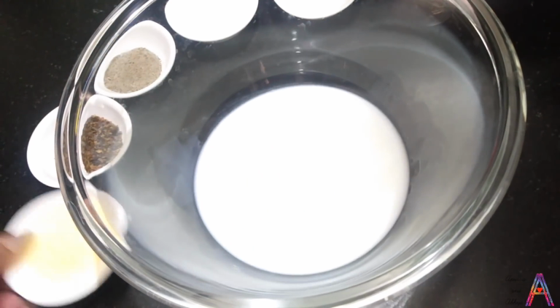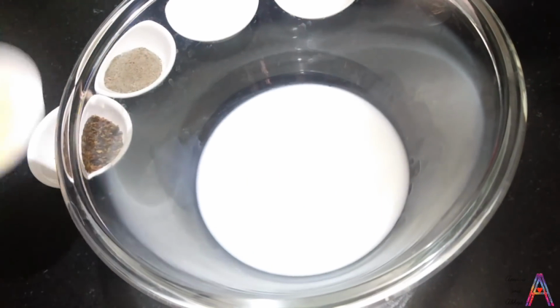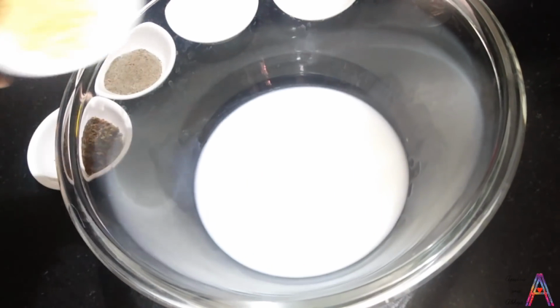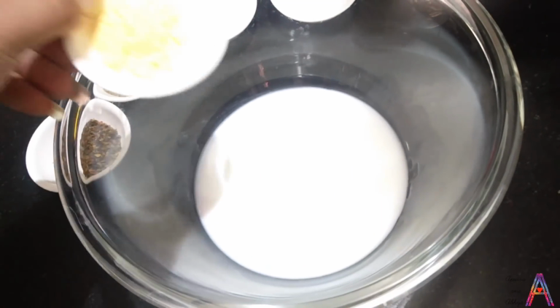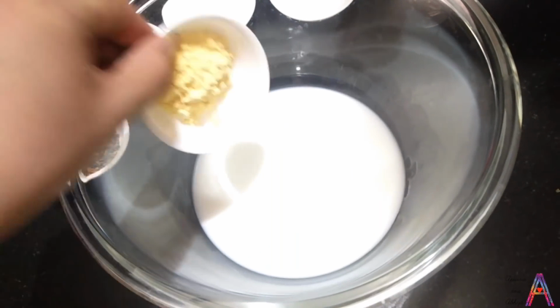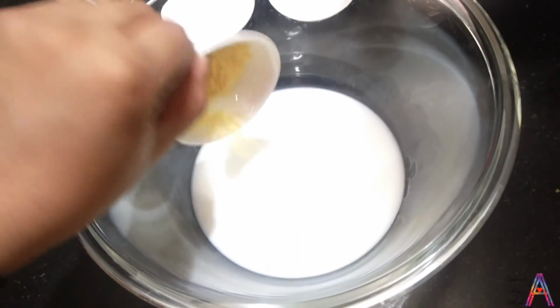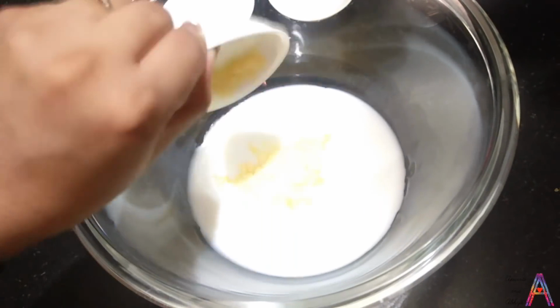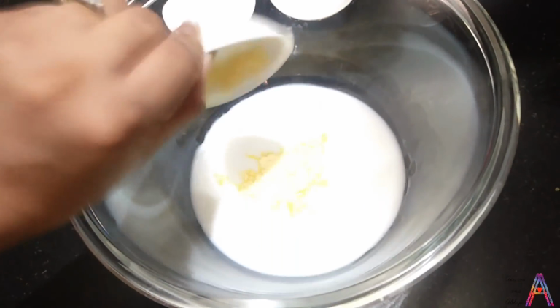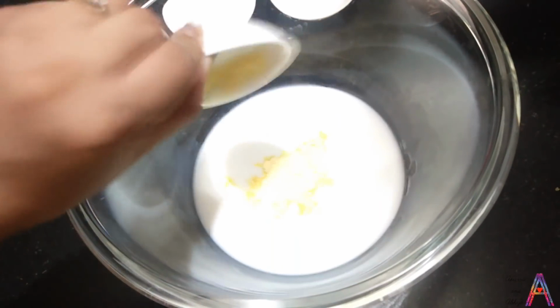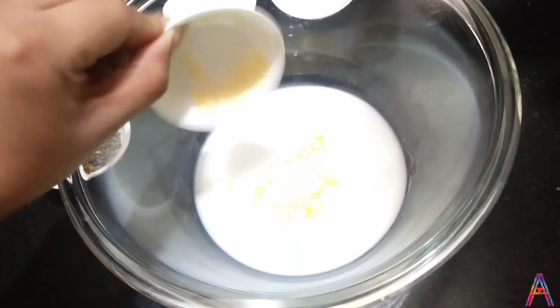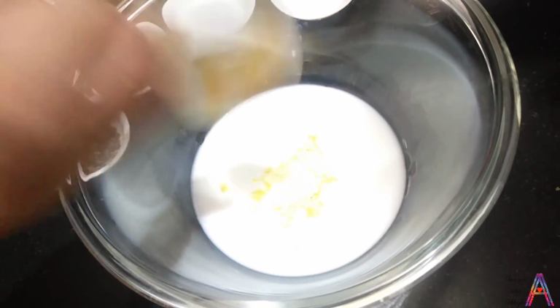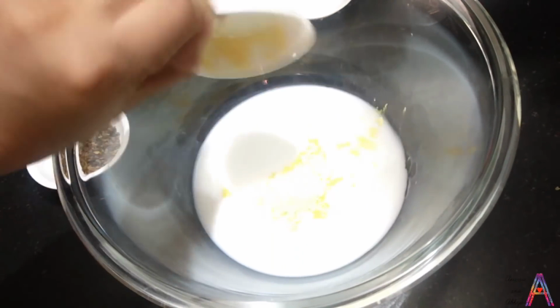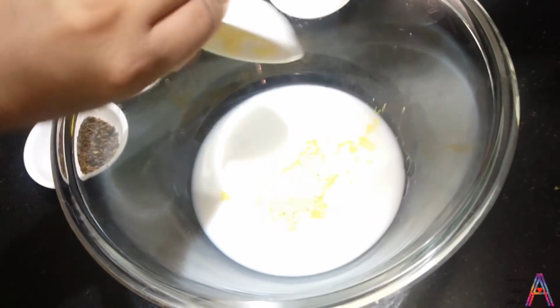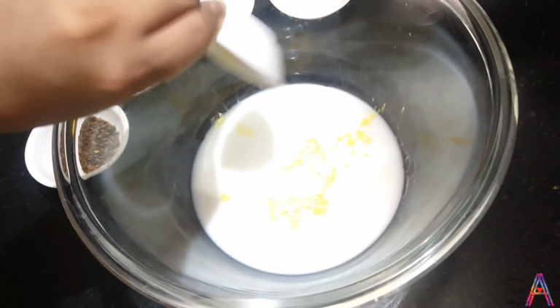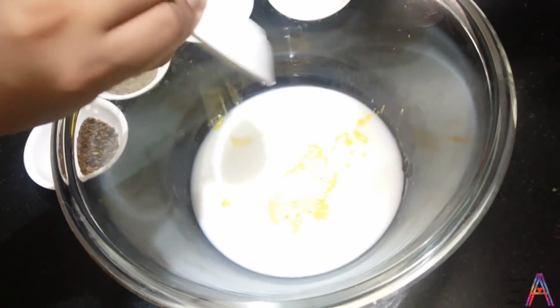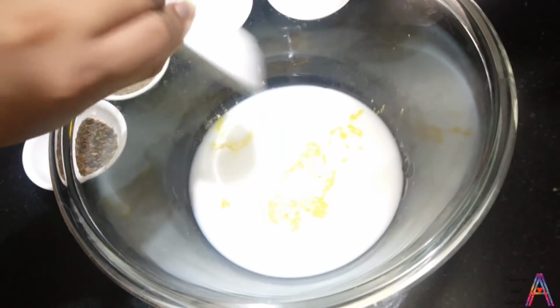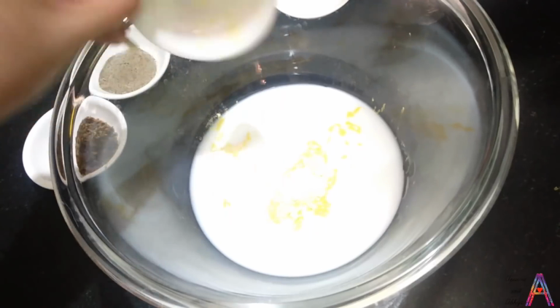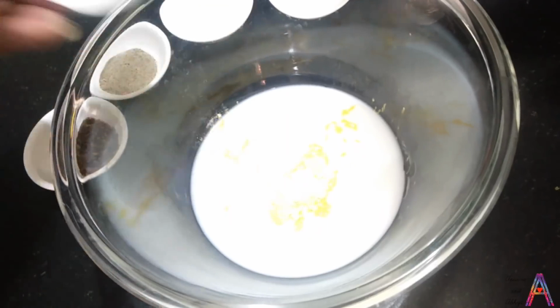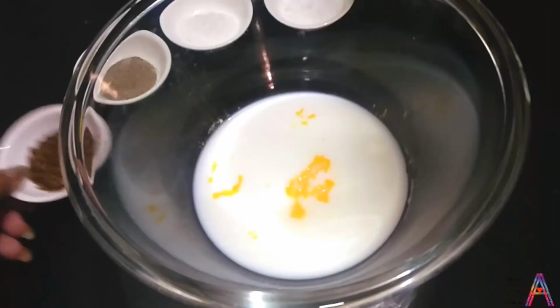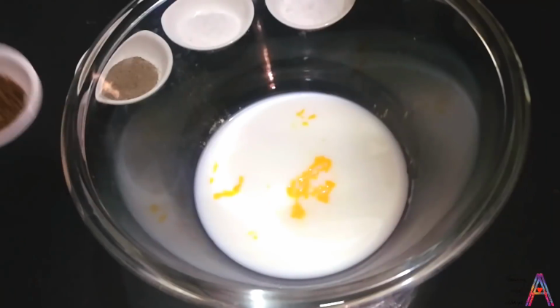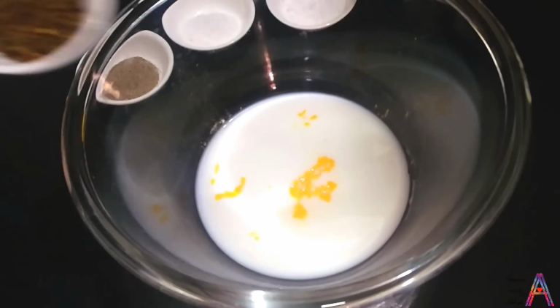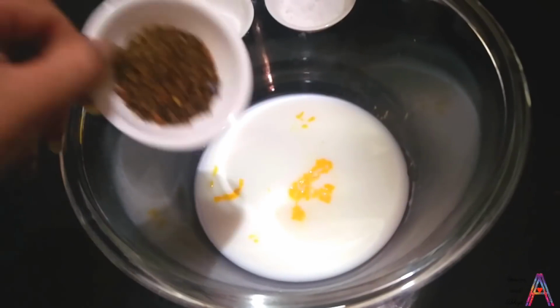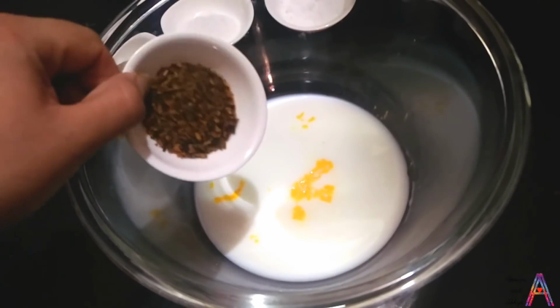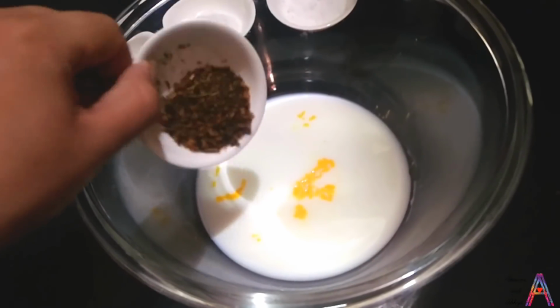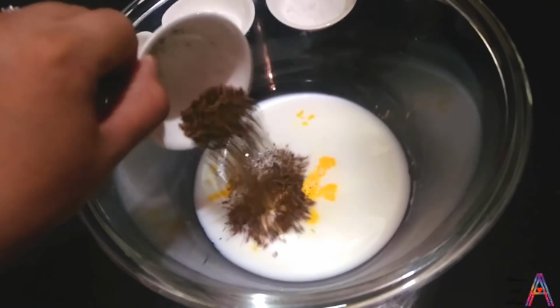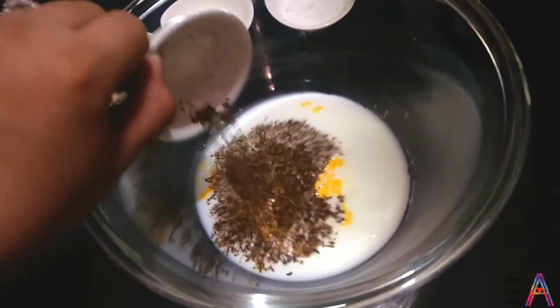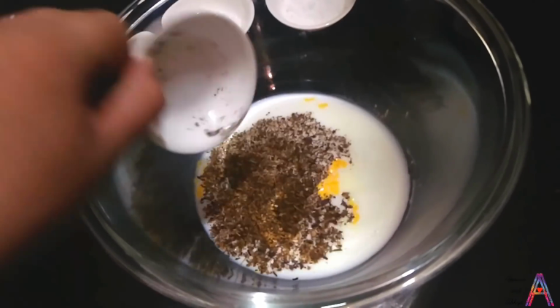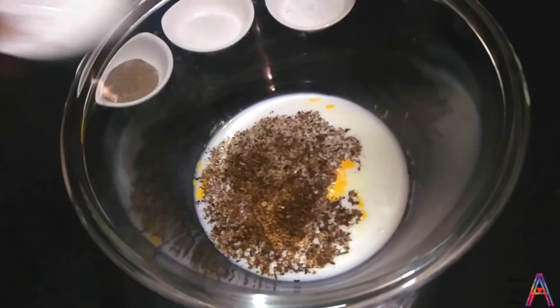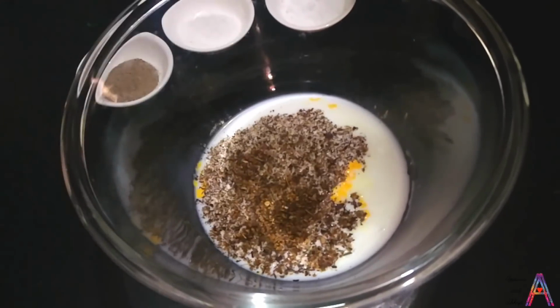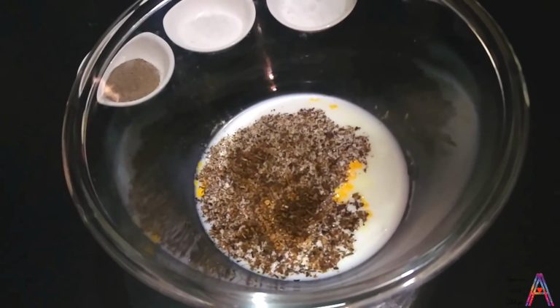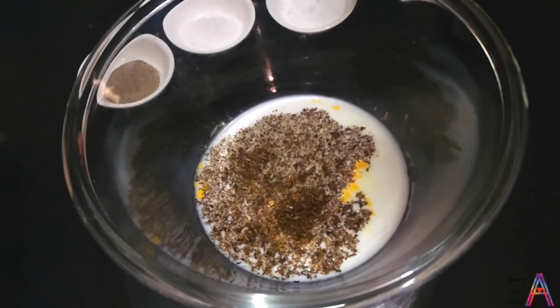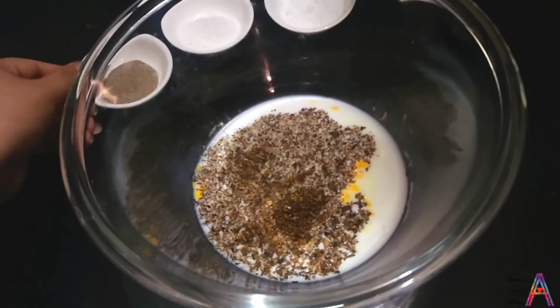First, add milk in a bowl and add all the dry ingredients.